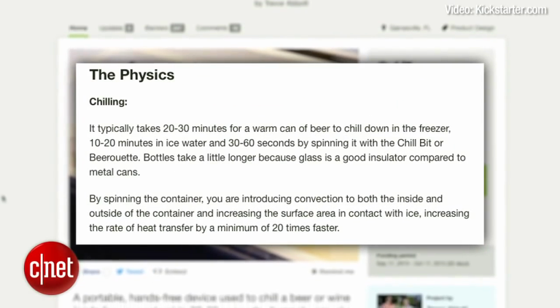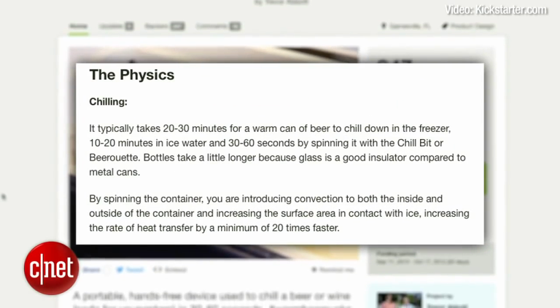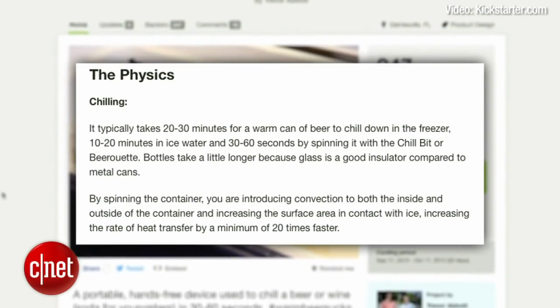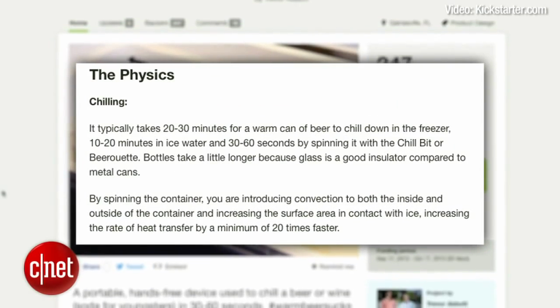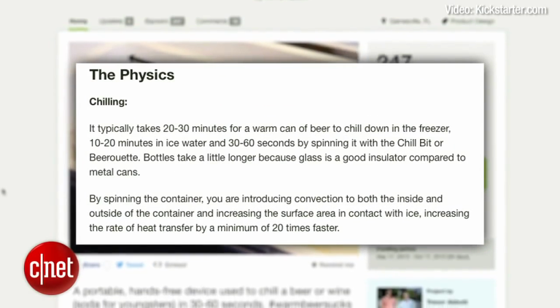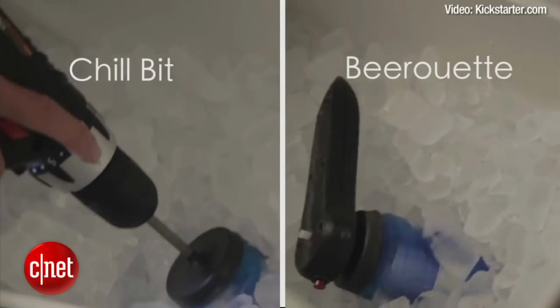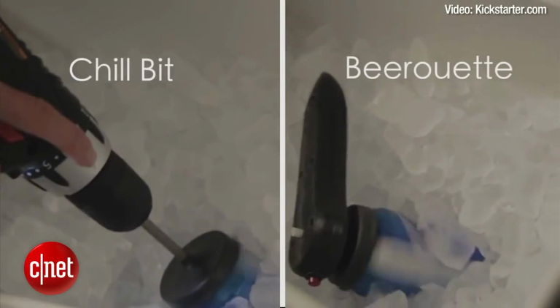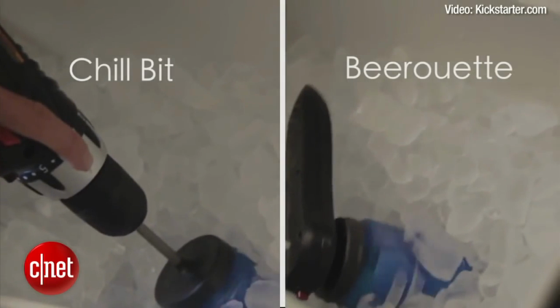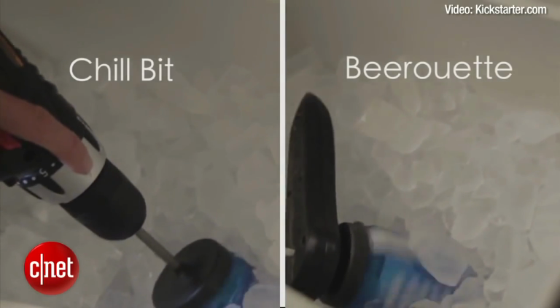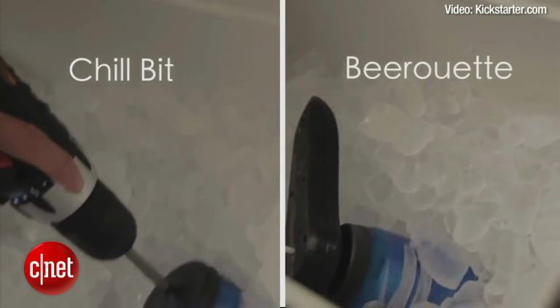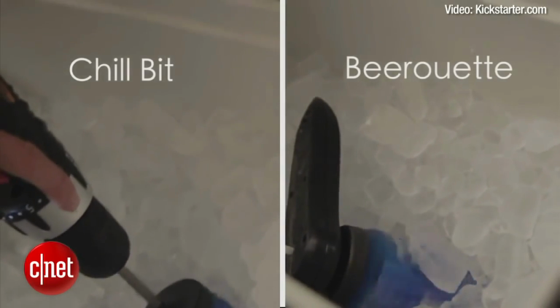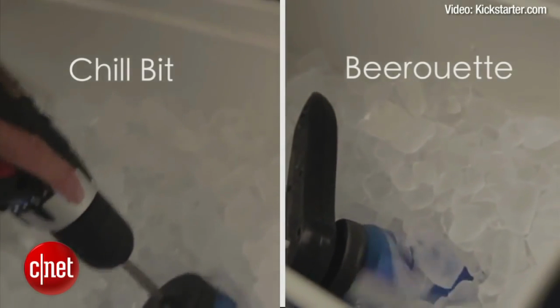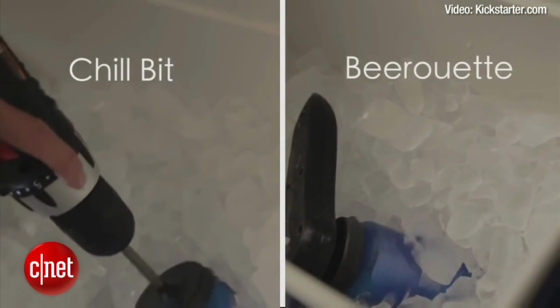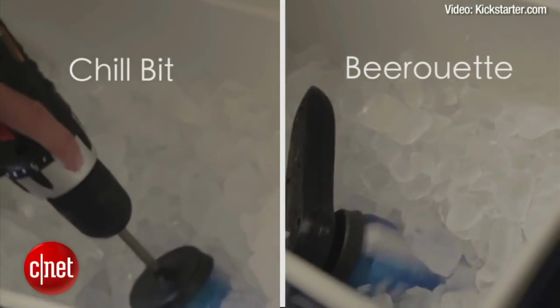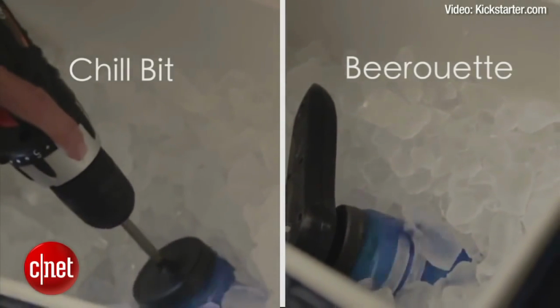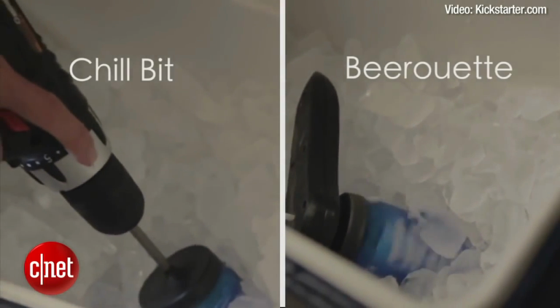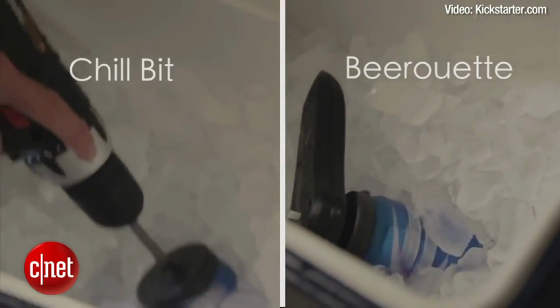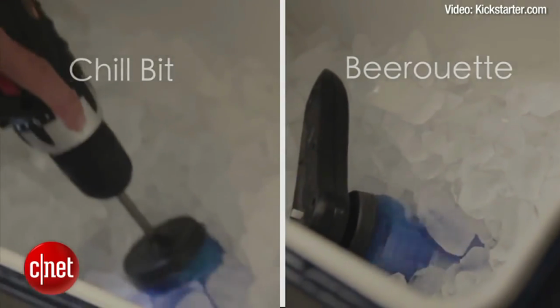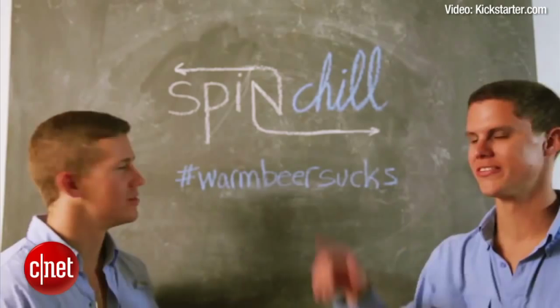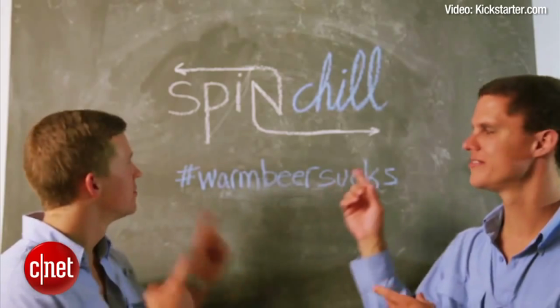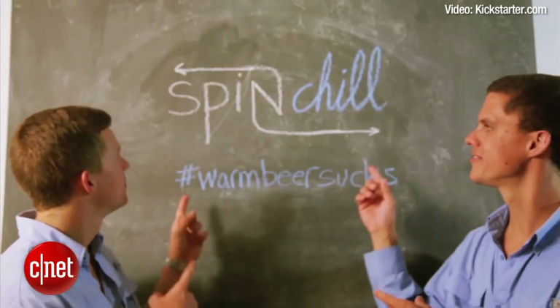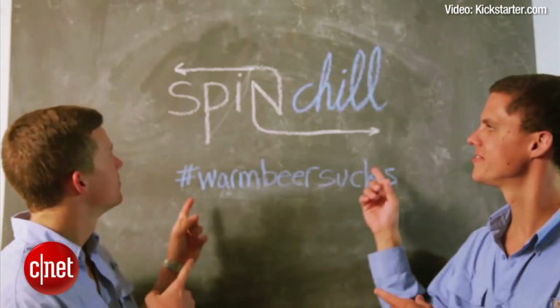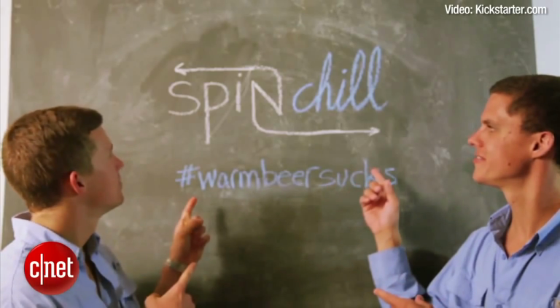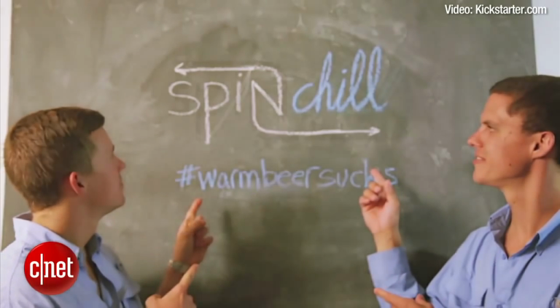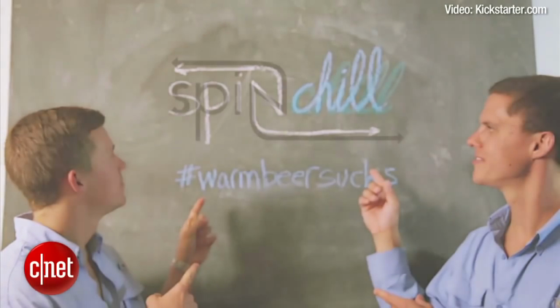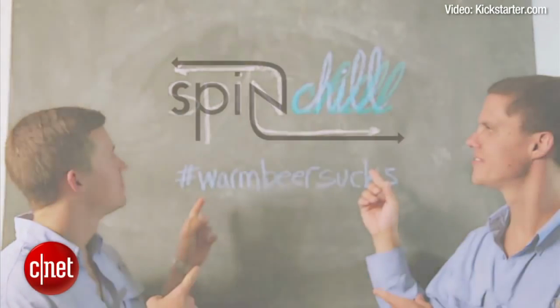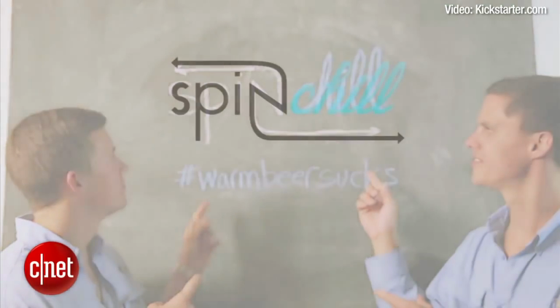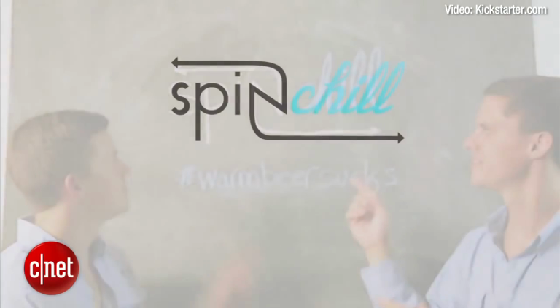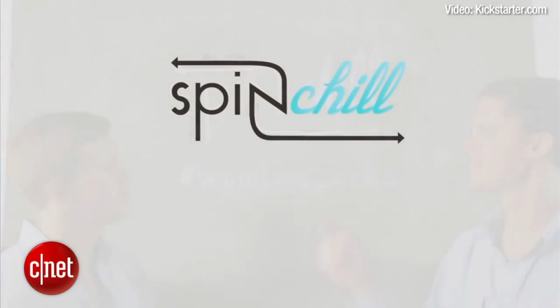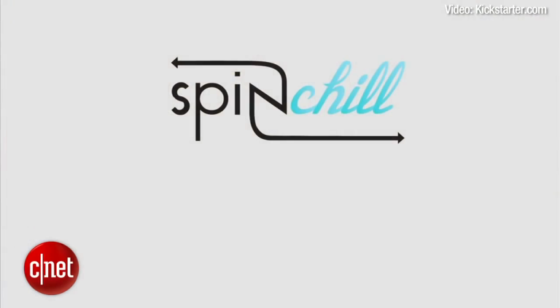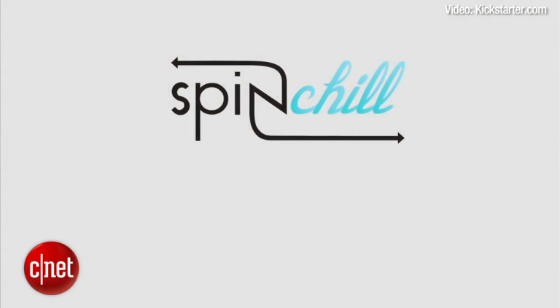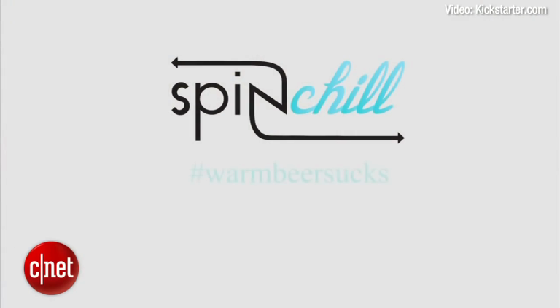Why should you use Spin Chill? Because as we all know, hashtag warm beer sucks.